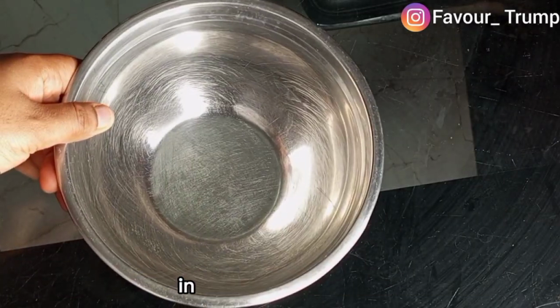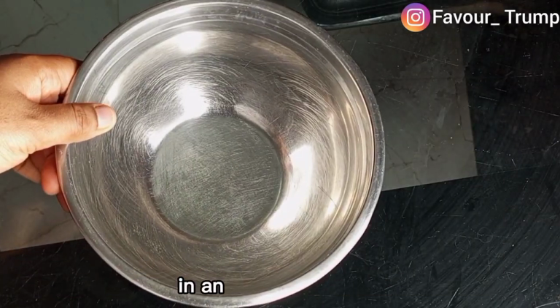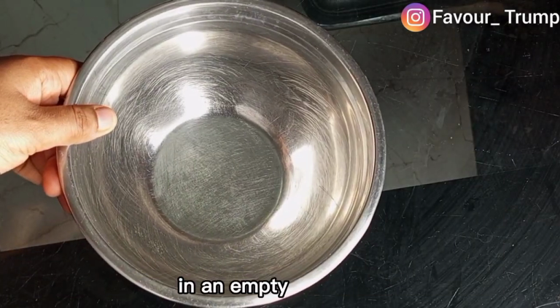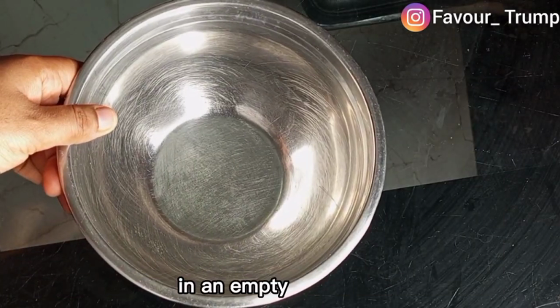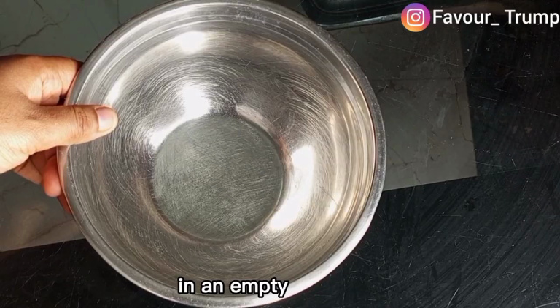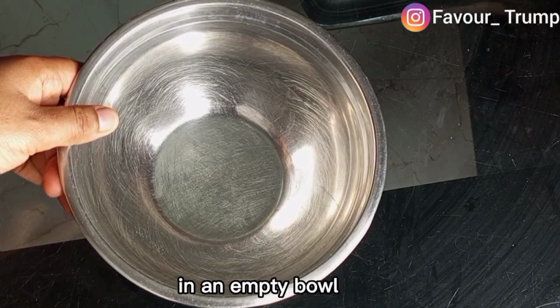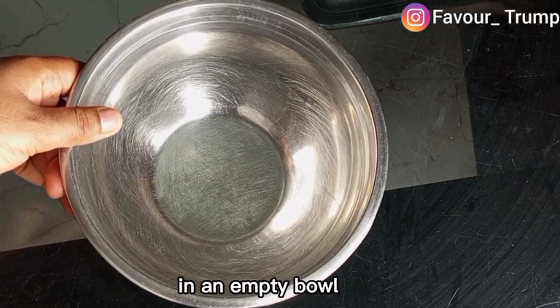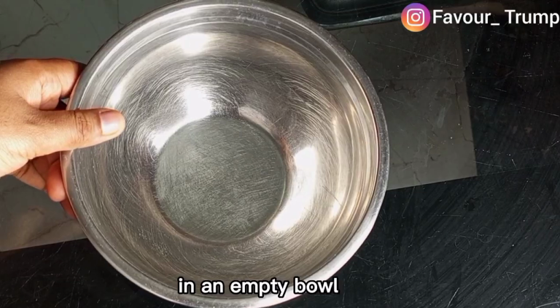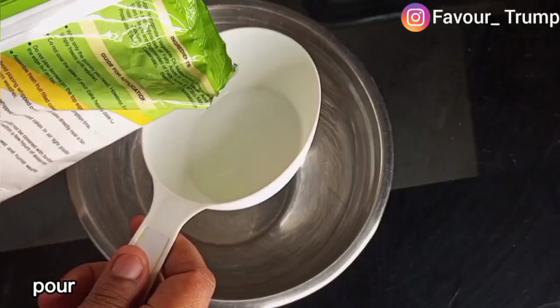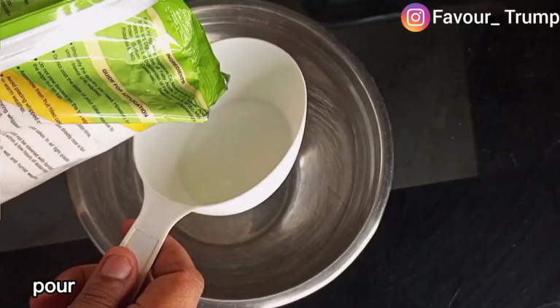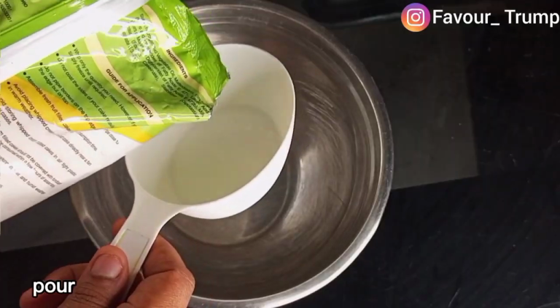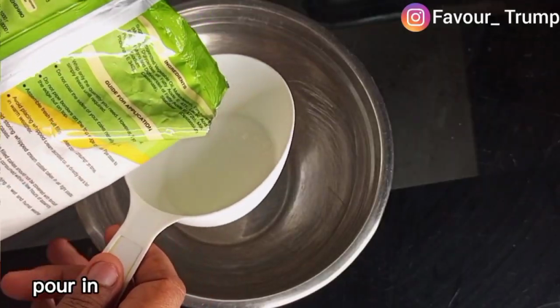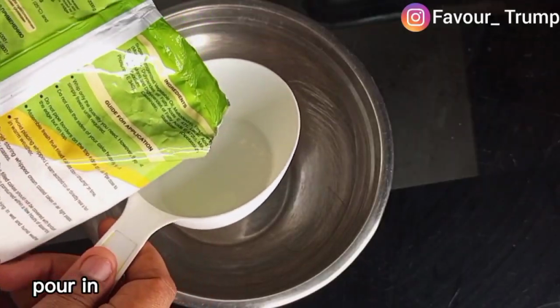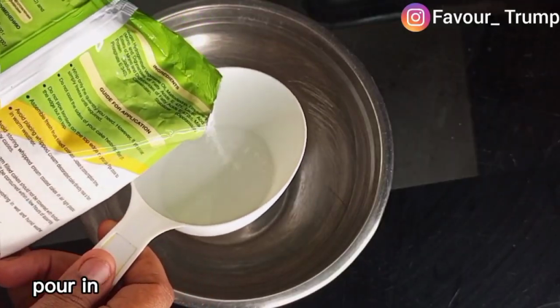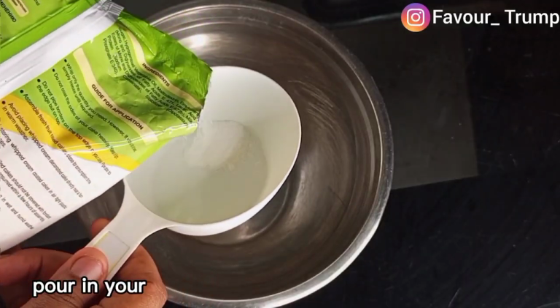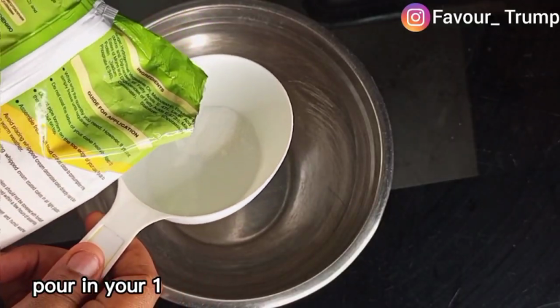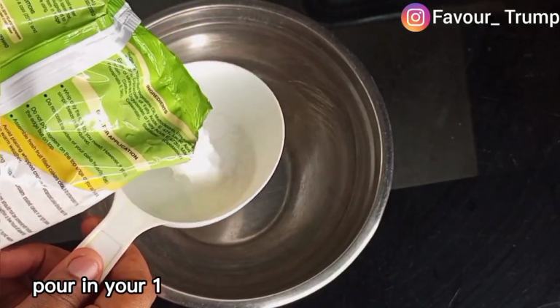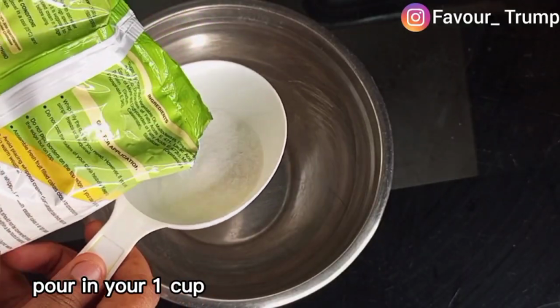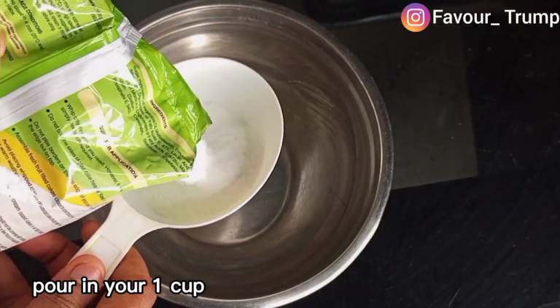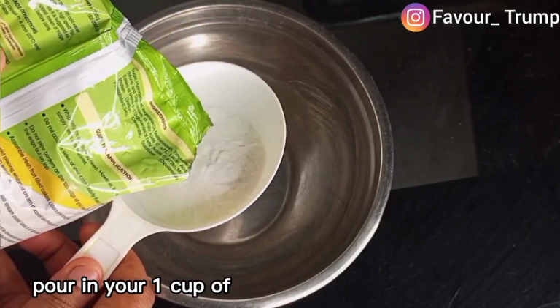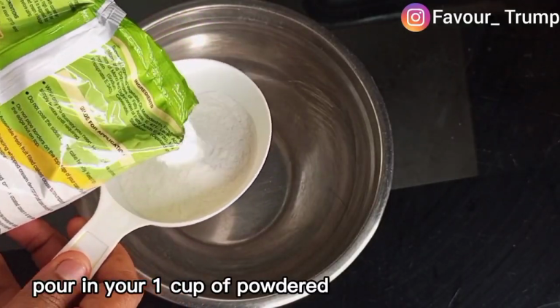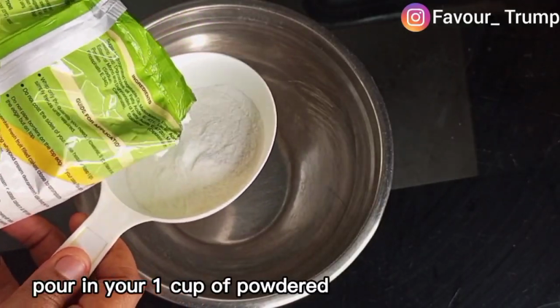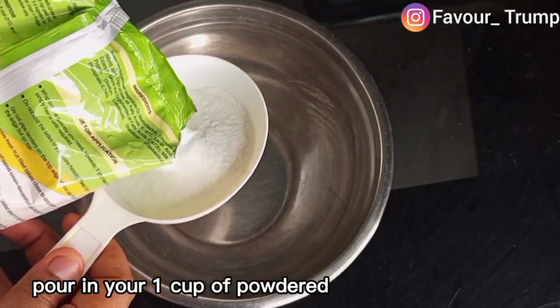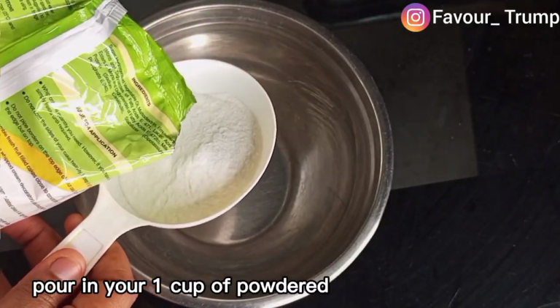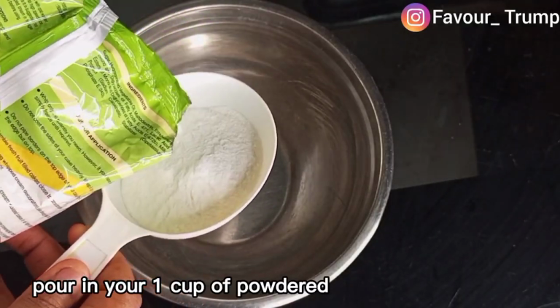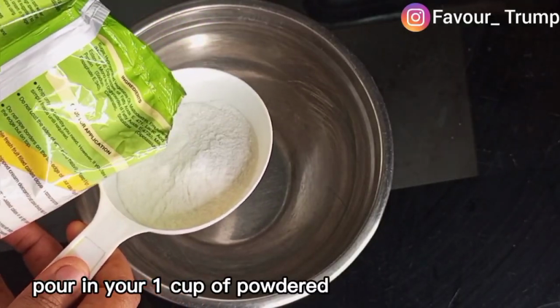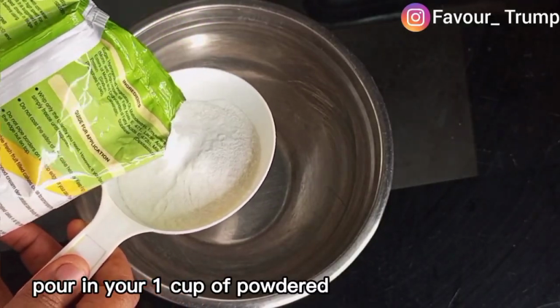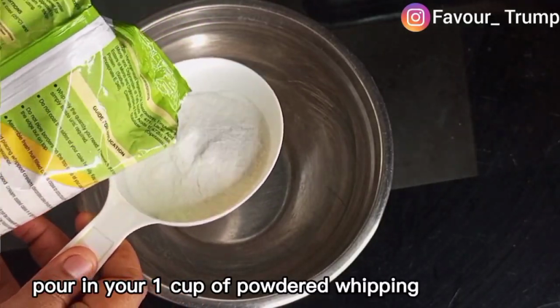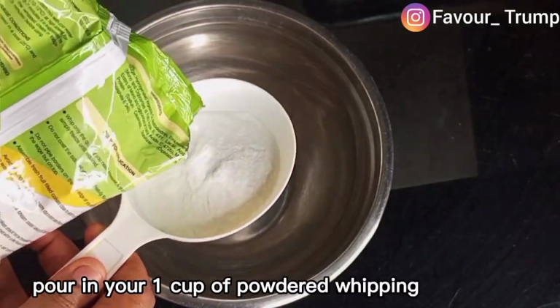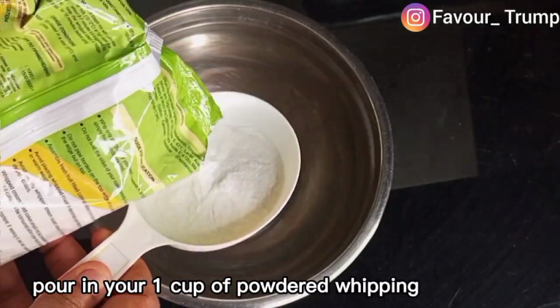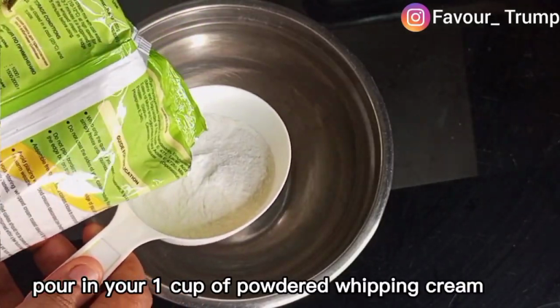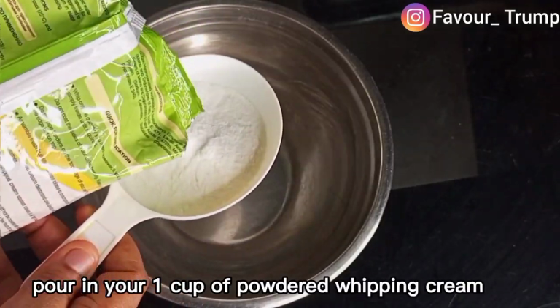In an empty bowl, pour in your one cup of powdered whipping cream.